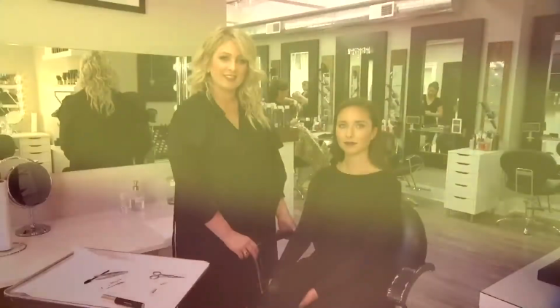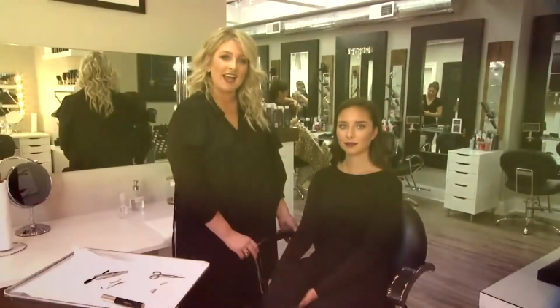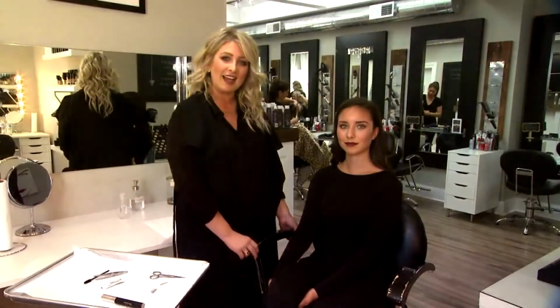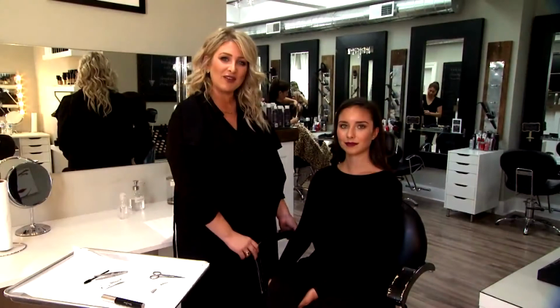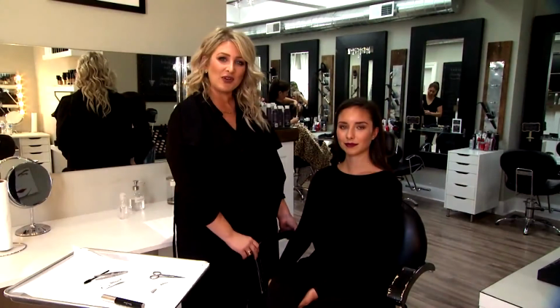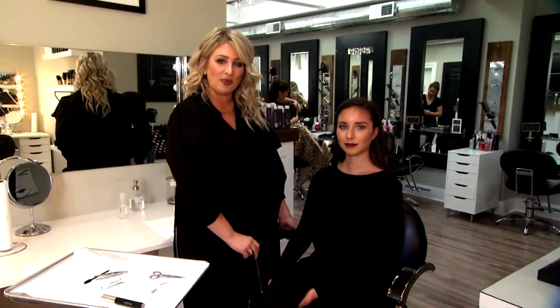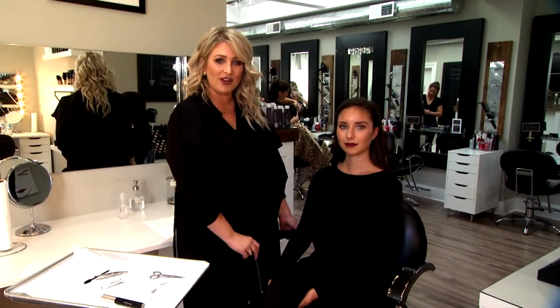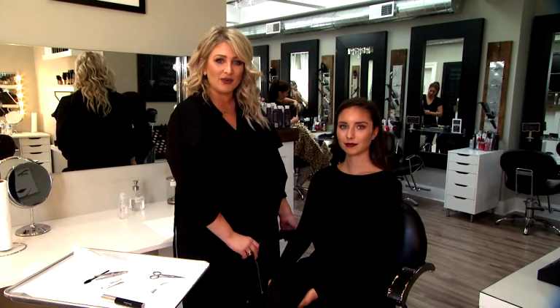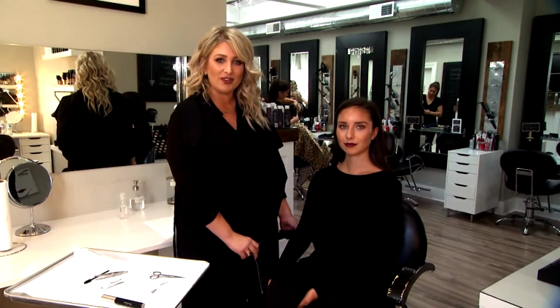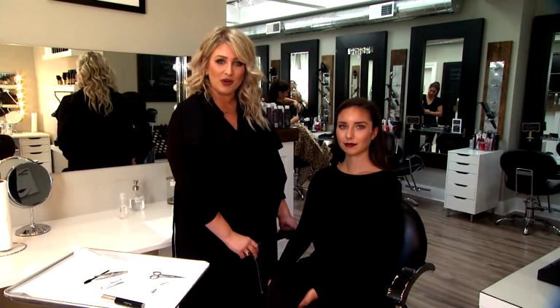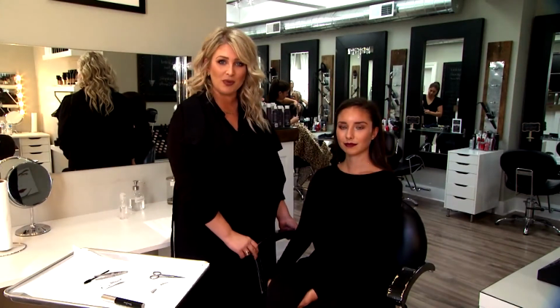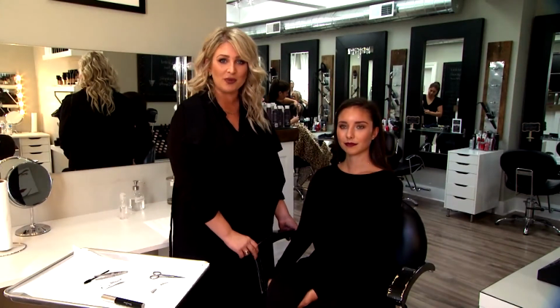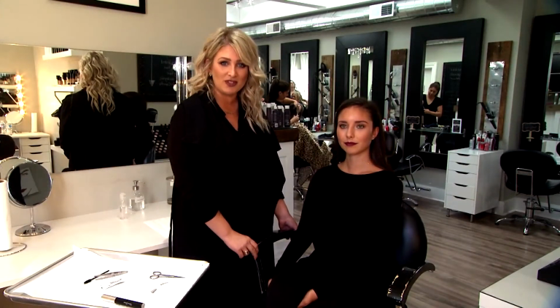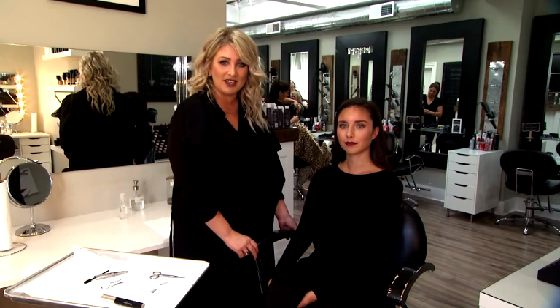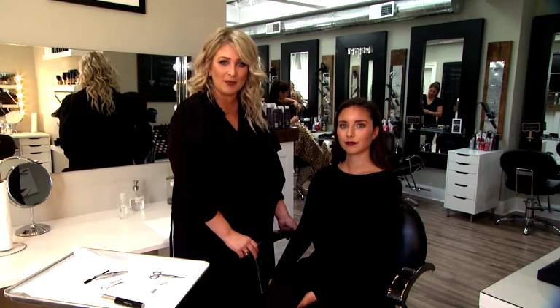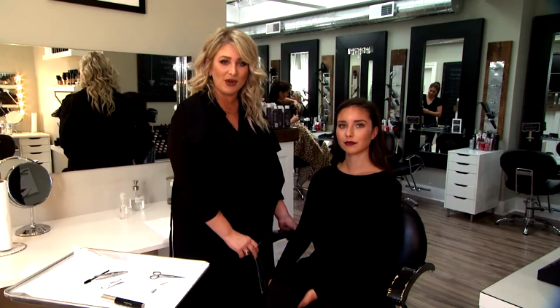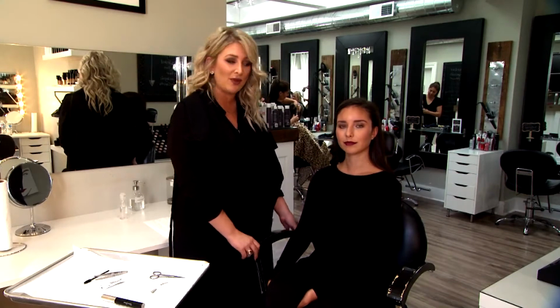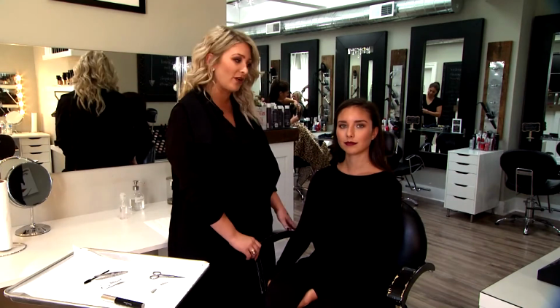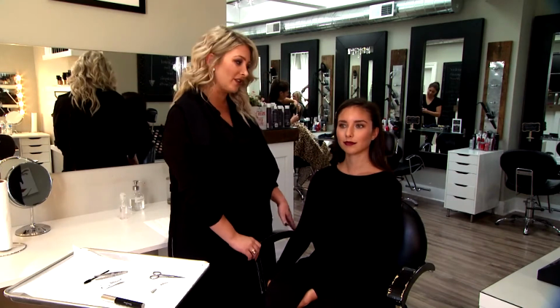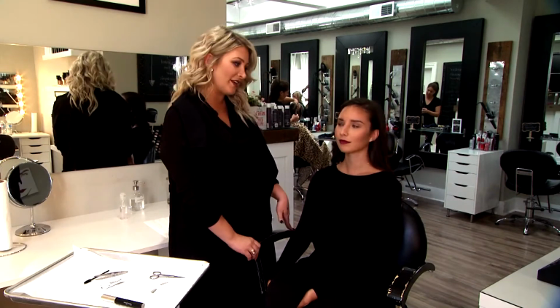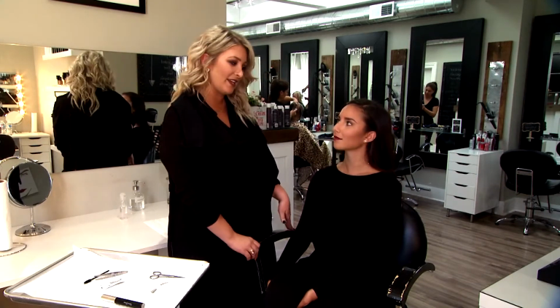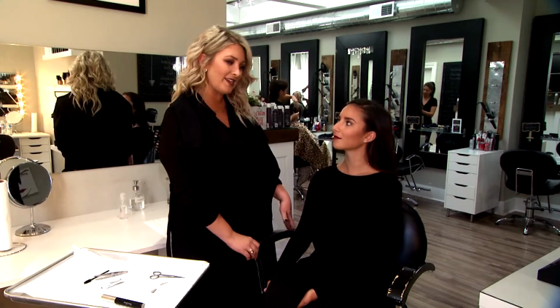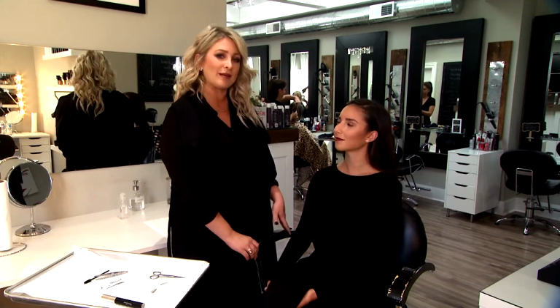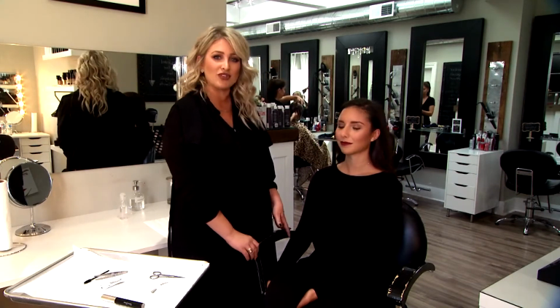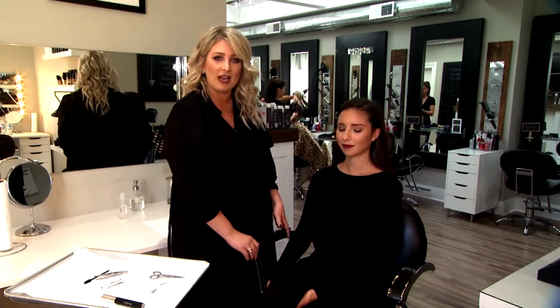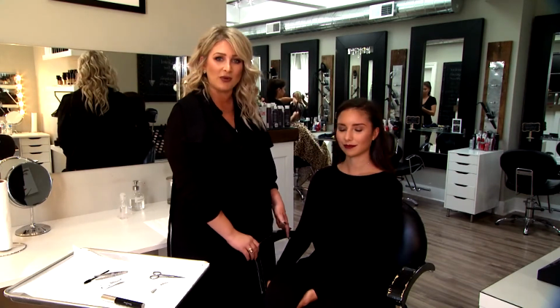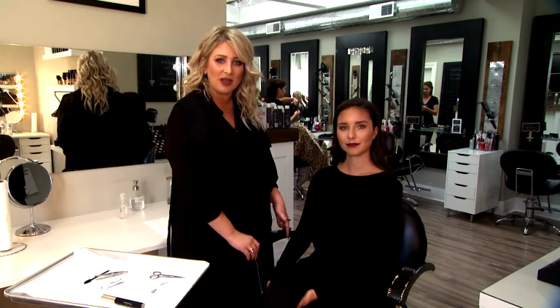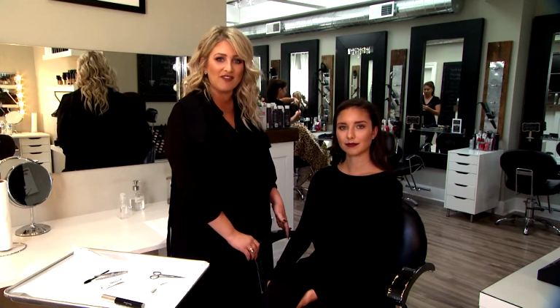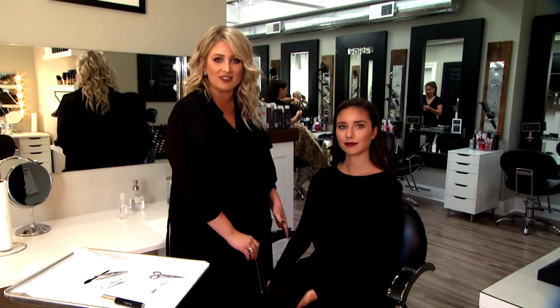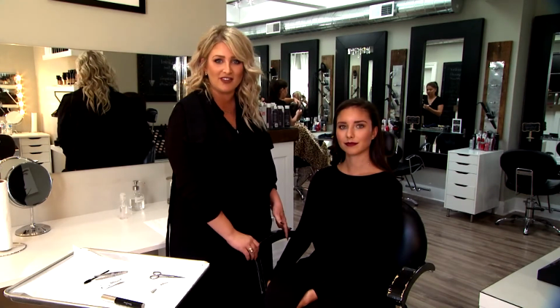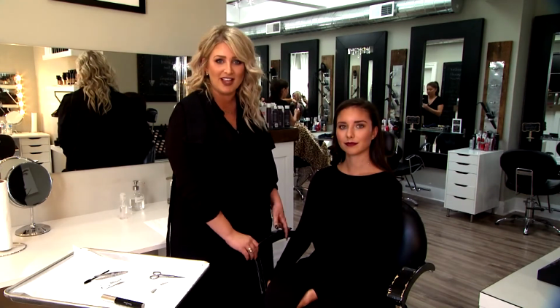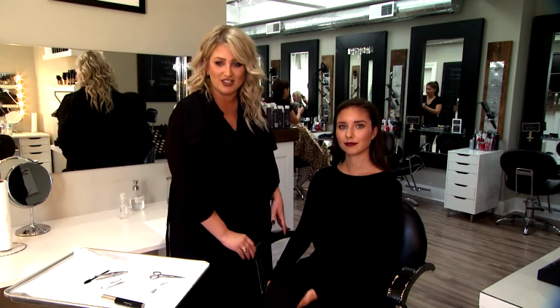Hi, I'm Victoria Bork, owner of Victoria Bork Beauty Boutique, and we're here with our model Olivia today to demonstrate how to apply a false set of eyelashes.